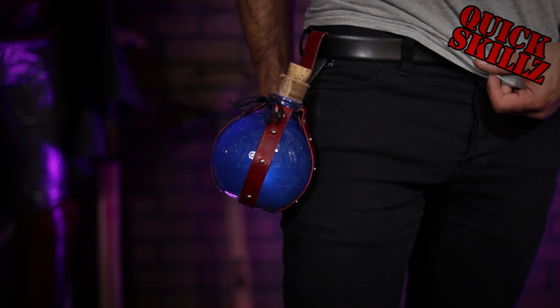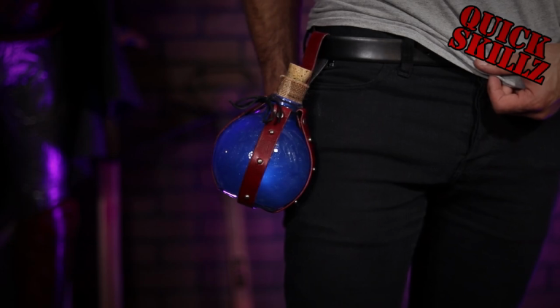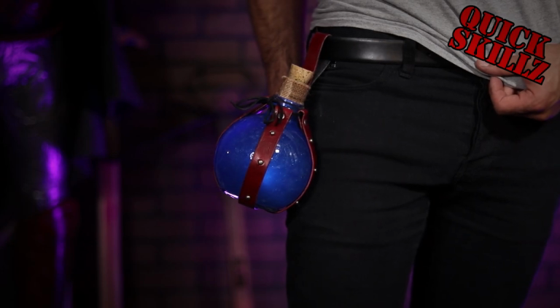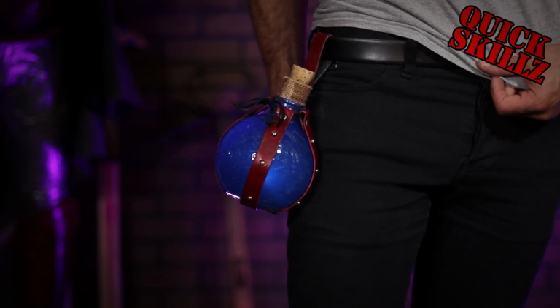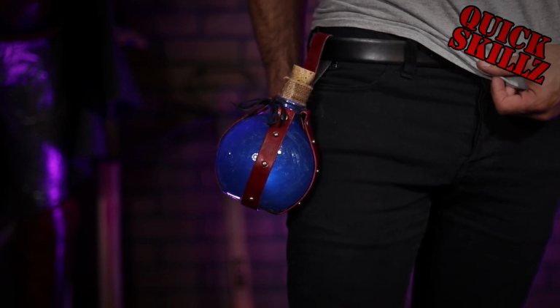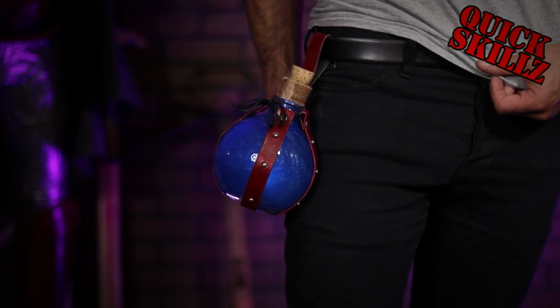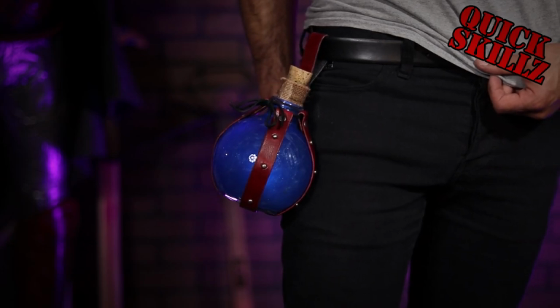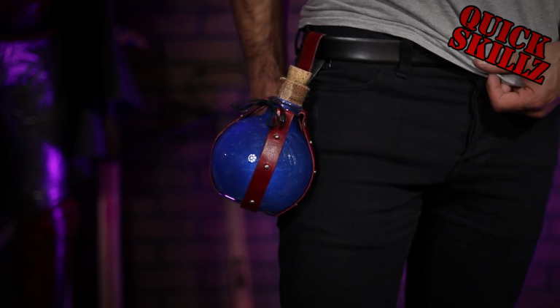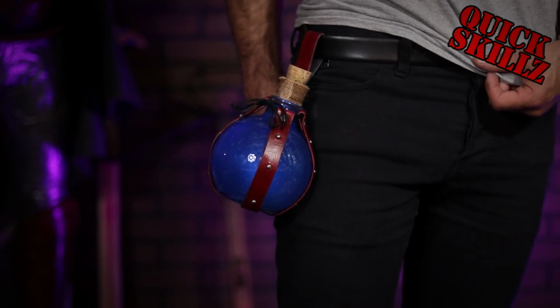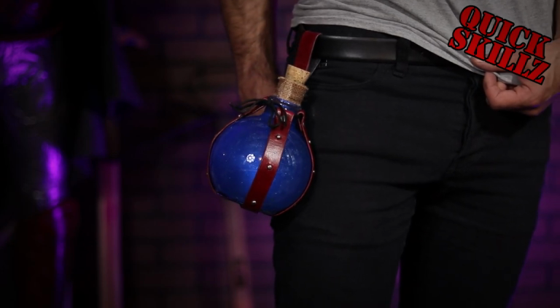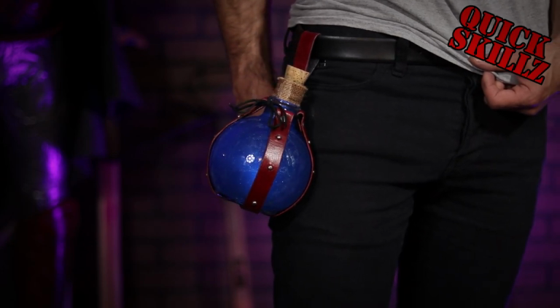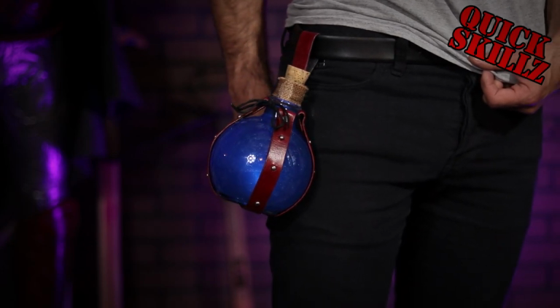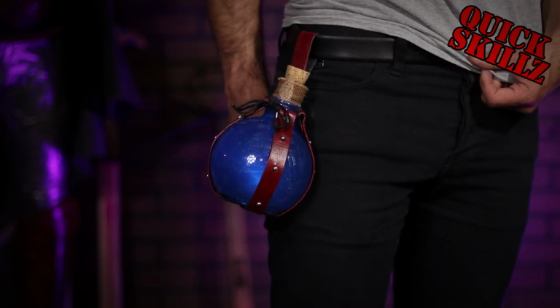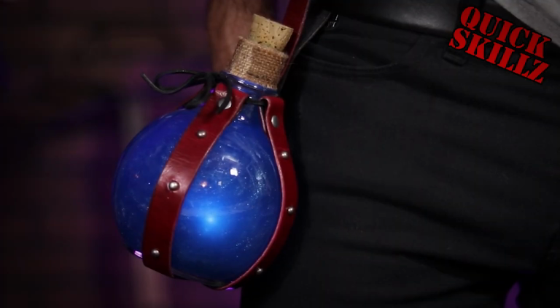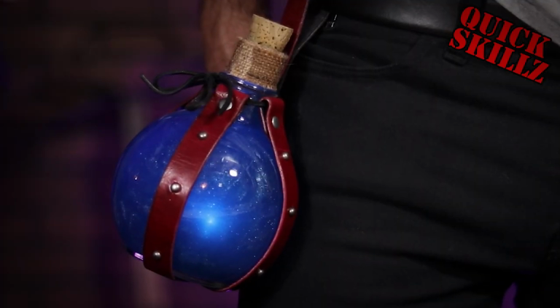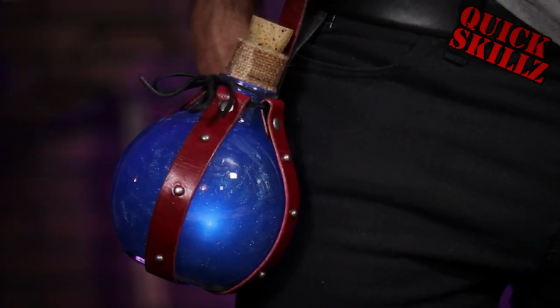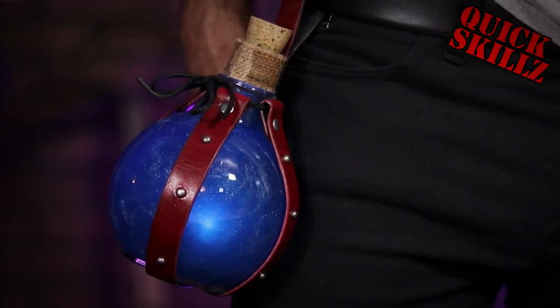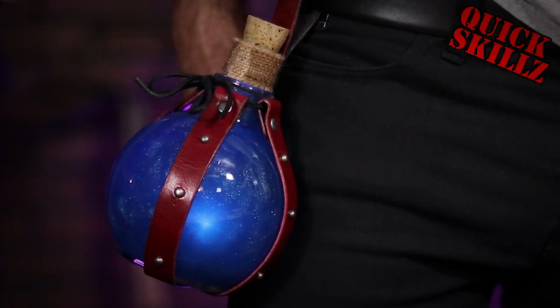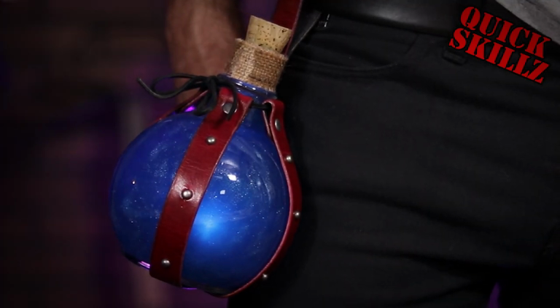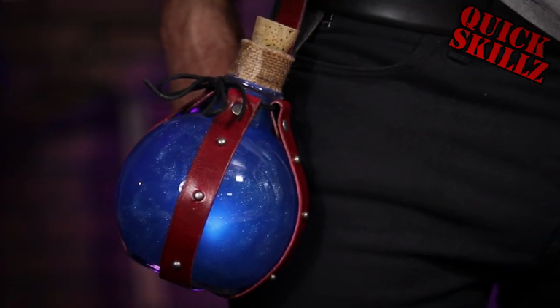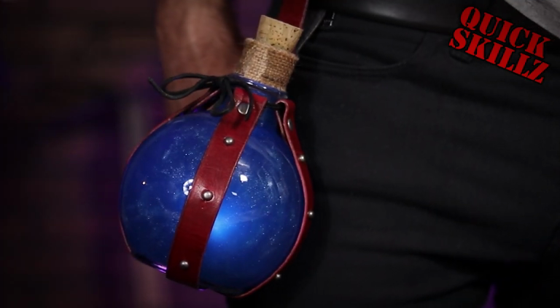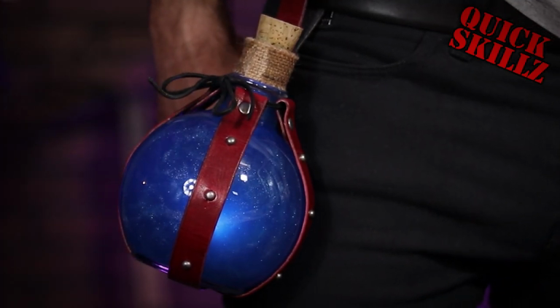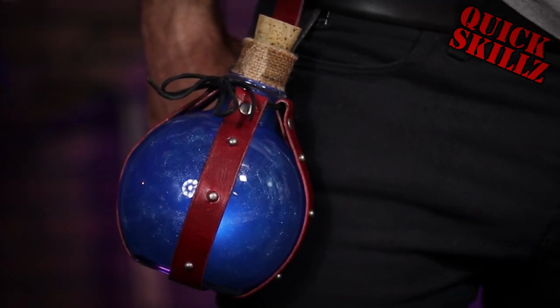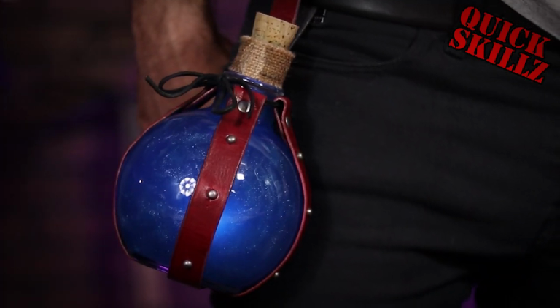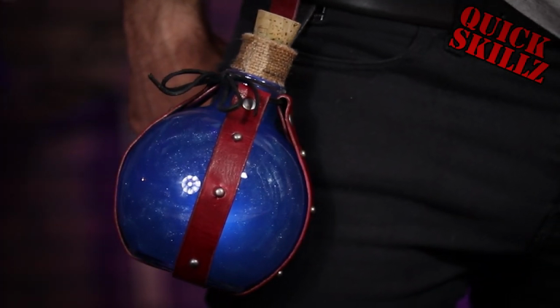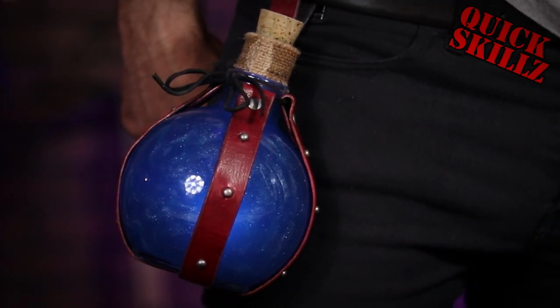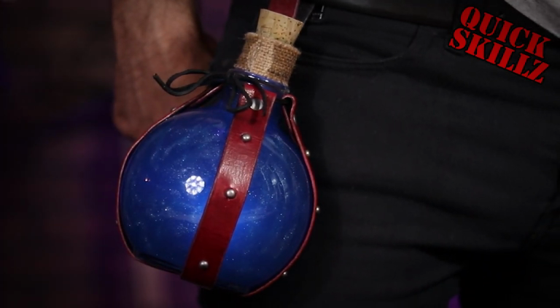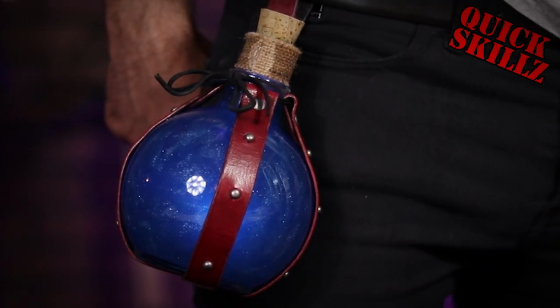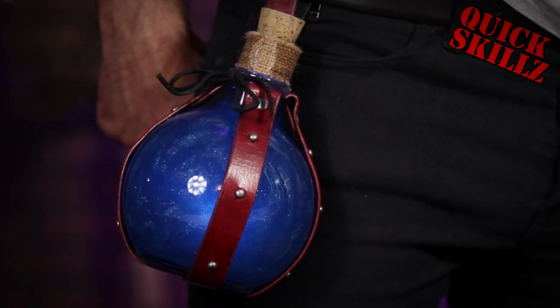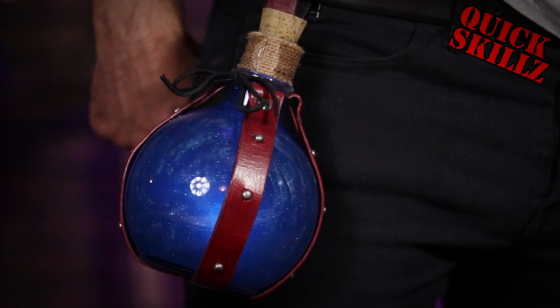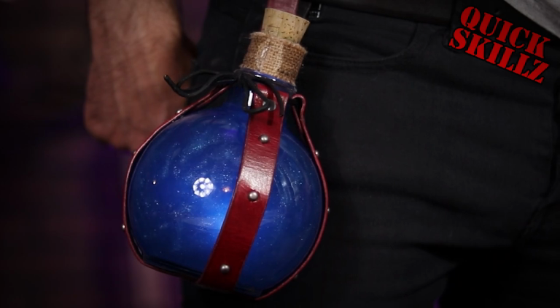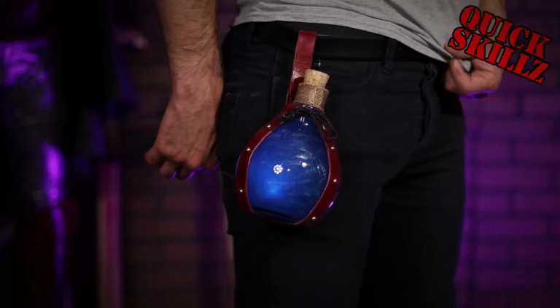What up fam! Today we accessorize for all you spell-slingers out there with this badass potion holster.